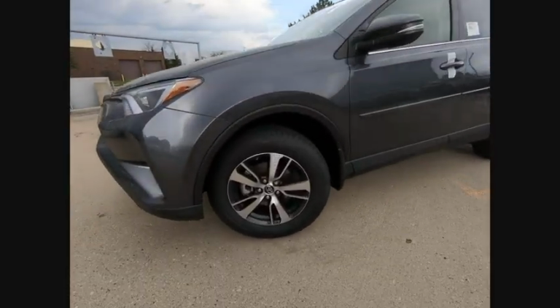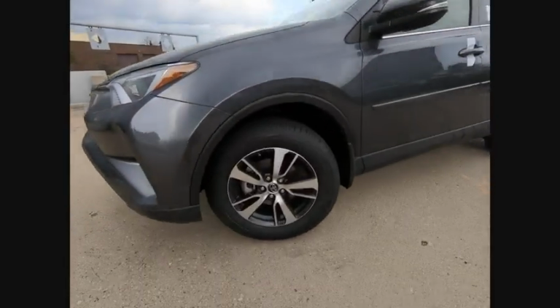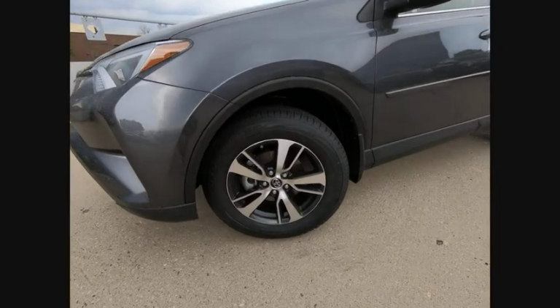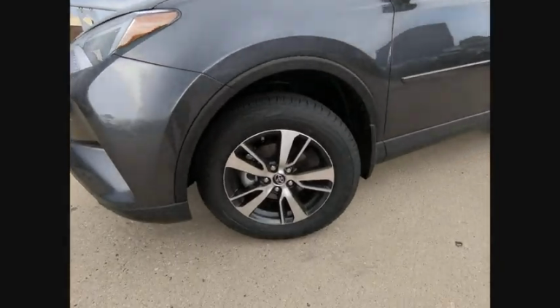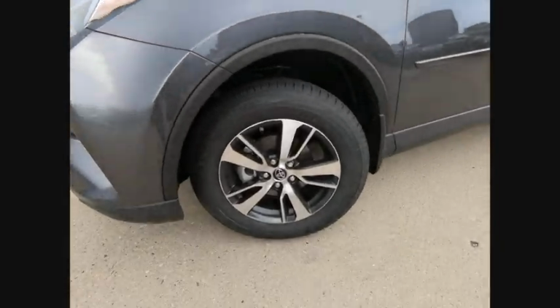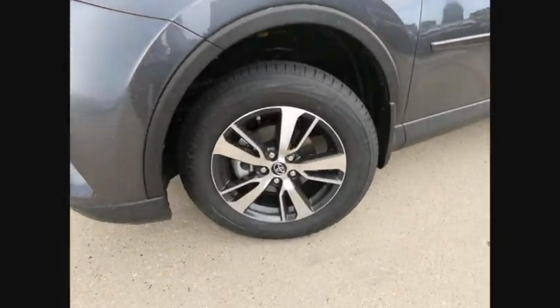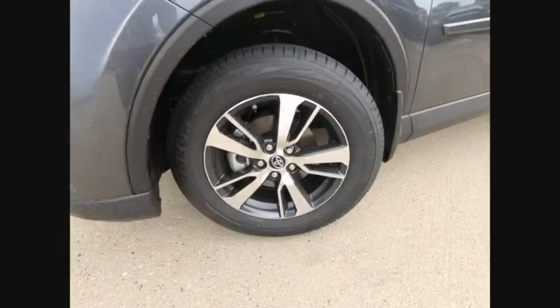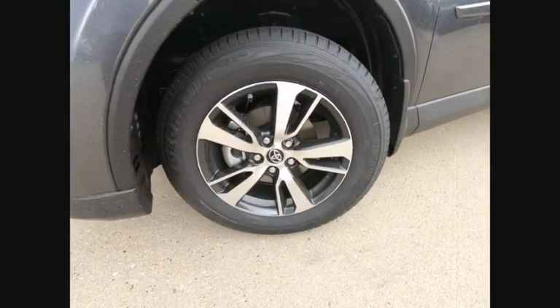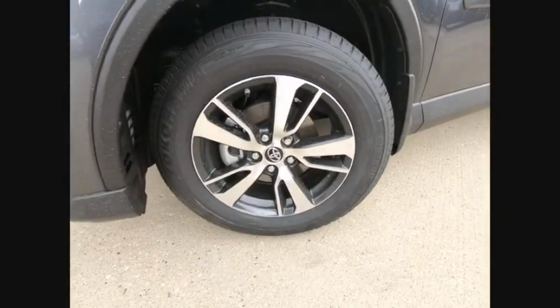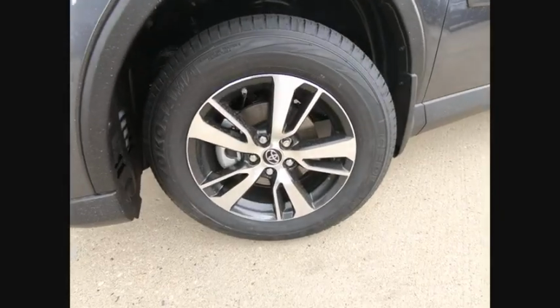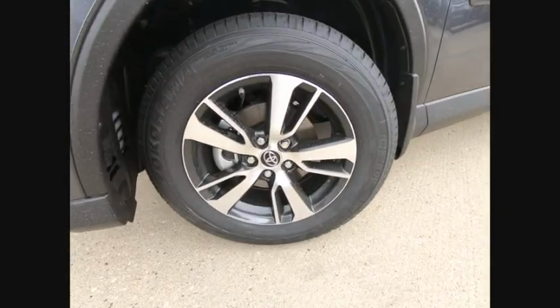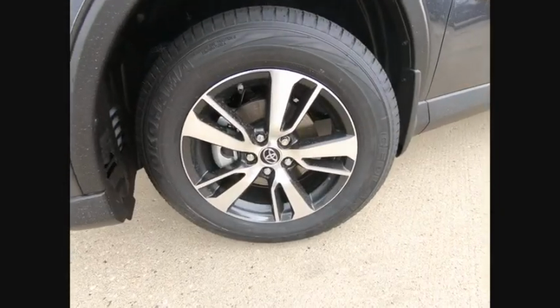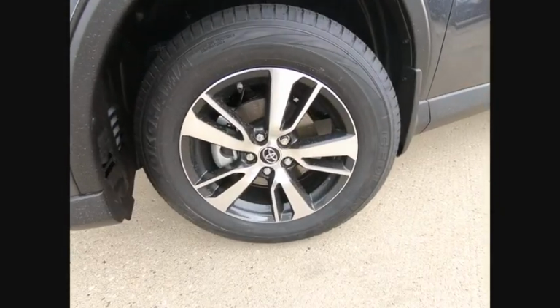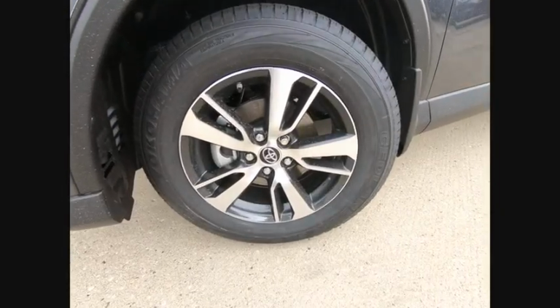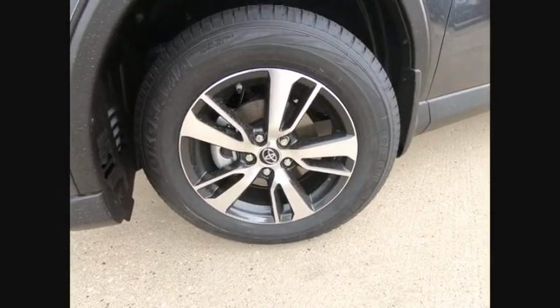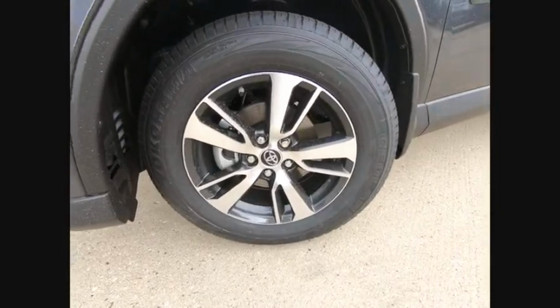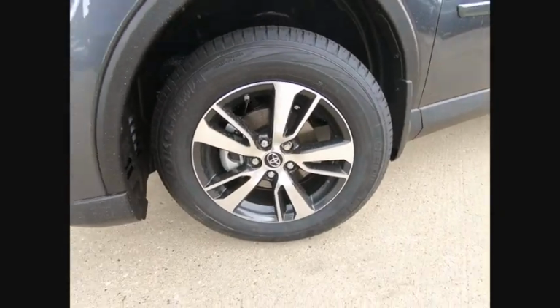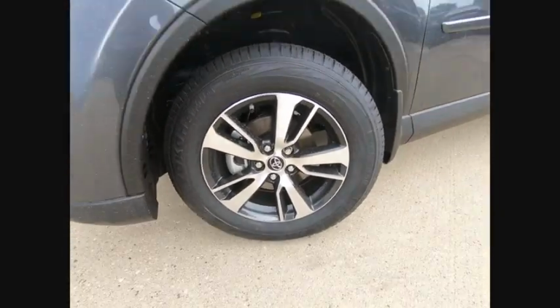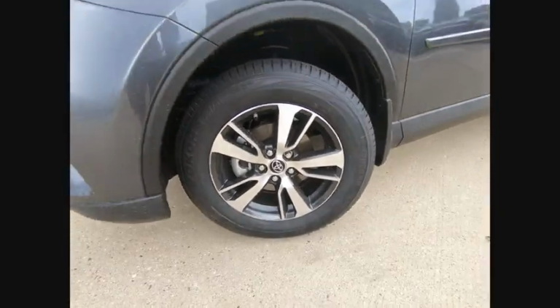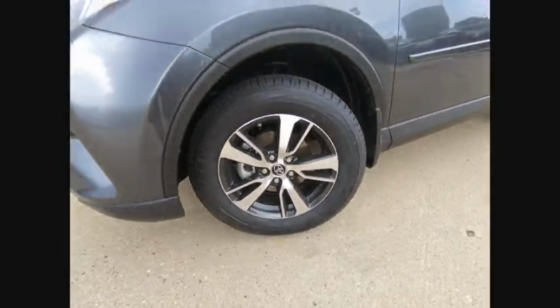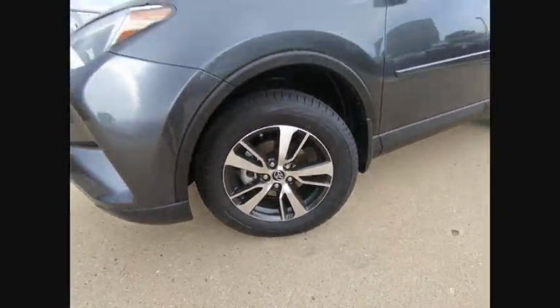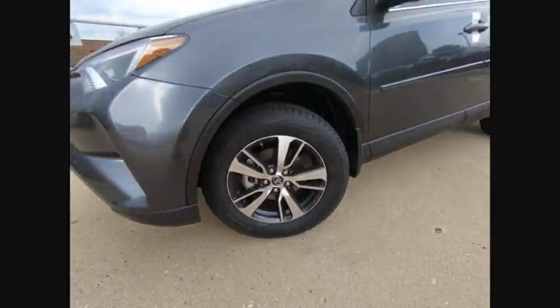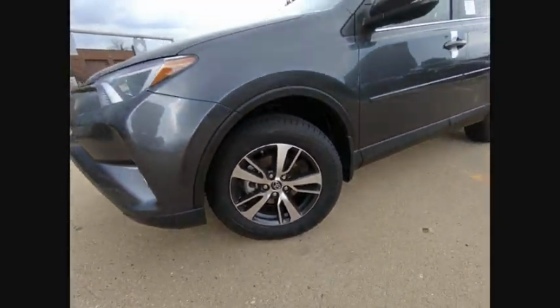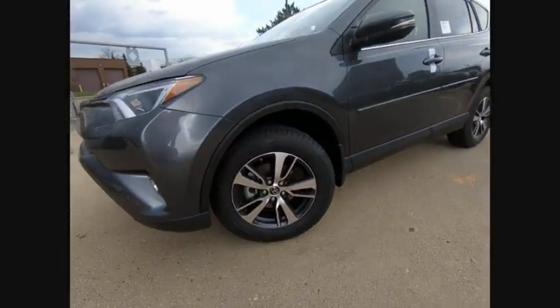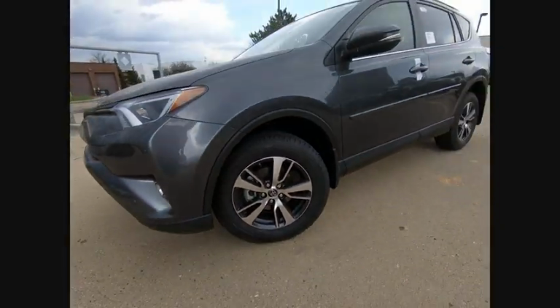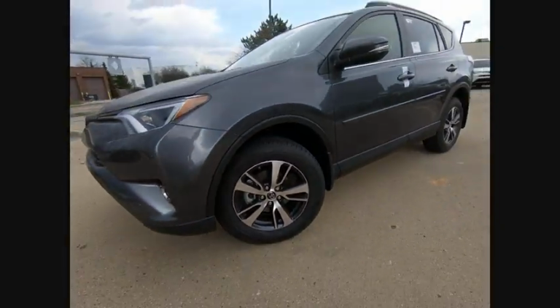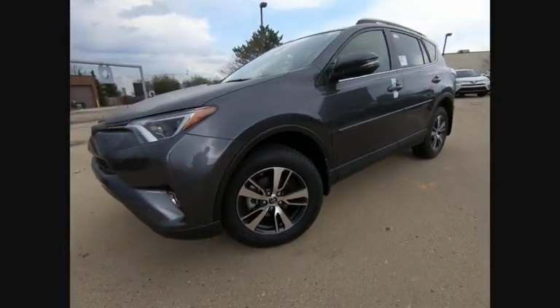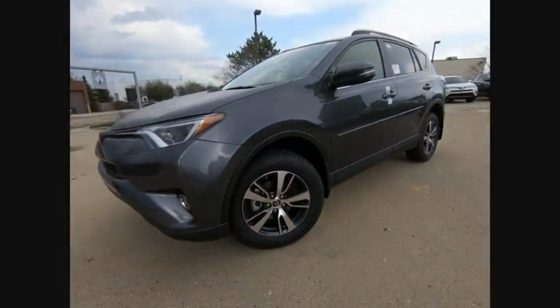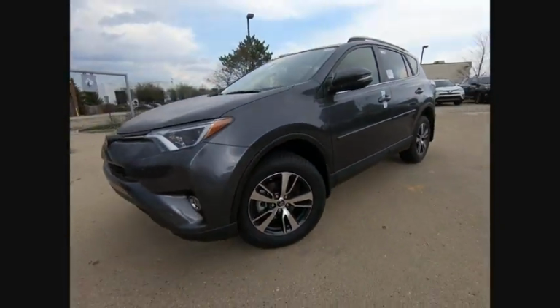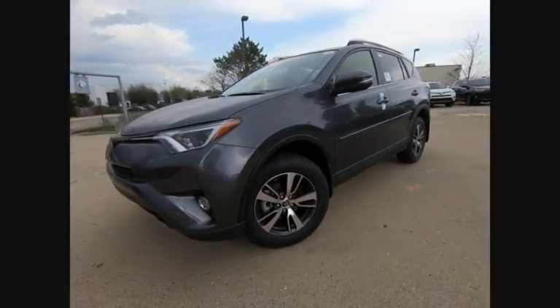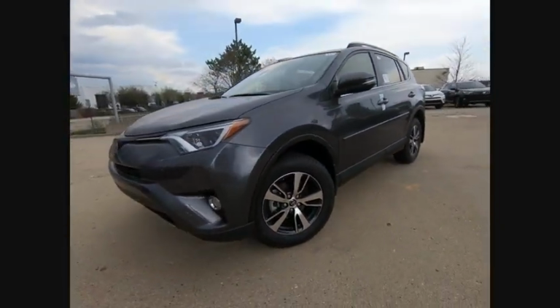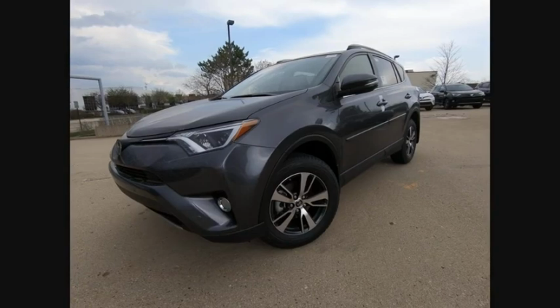Take this vehicle for a spin and see why so many shoppers are now crowd owners.